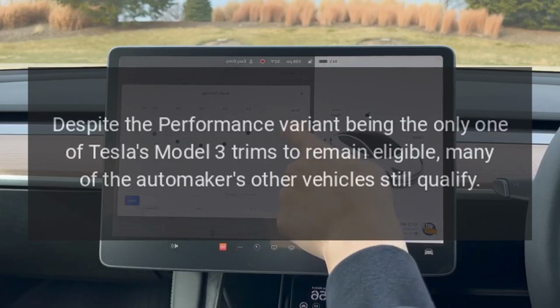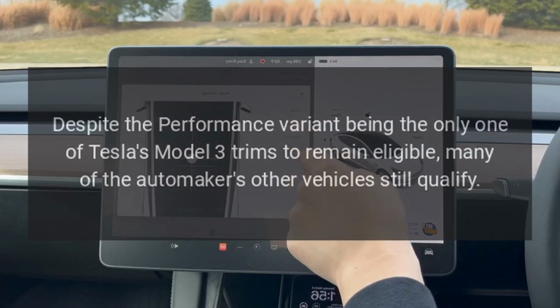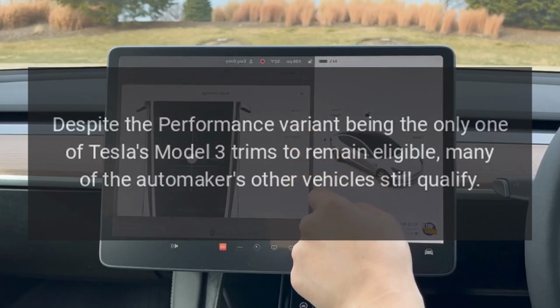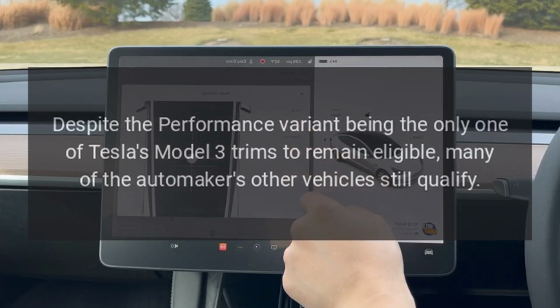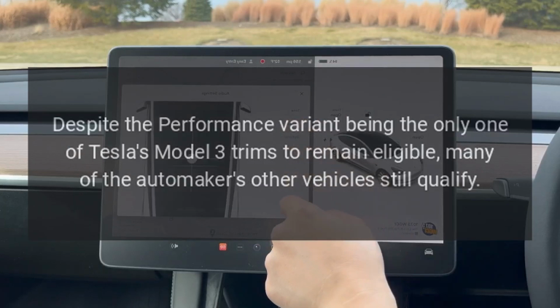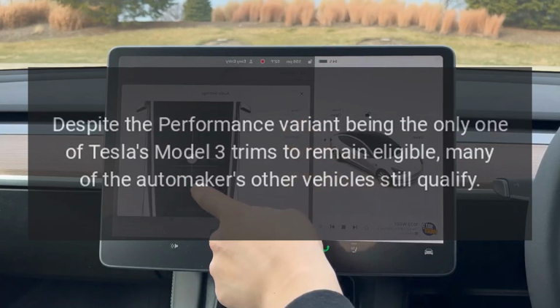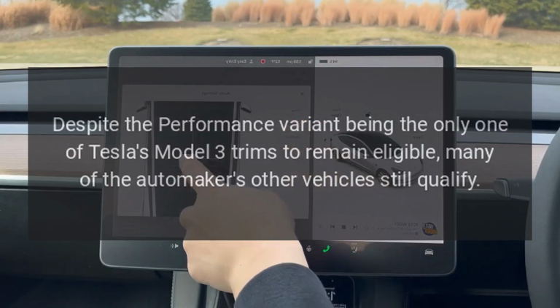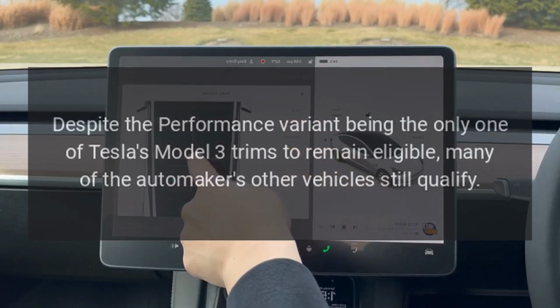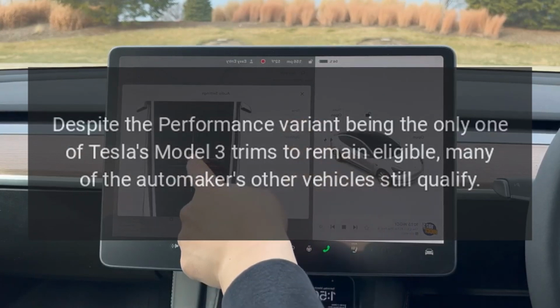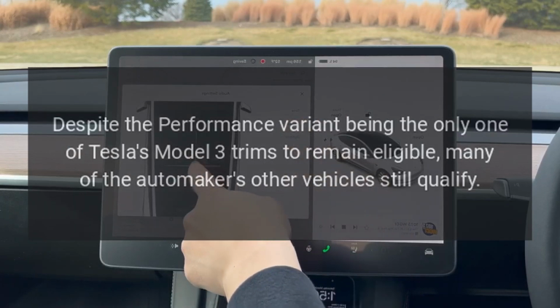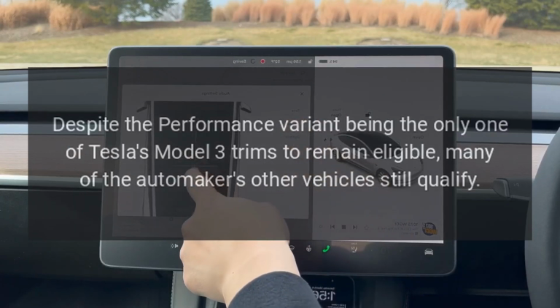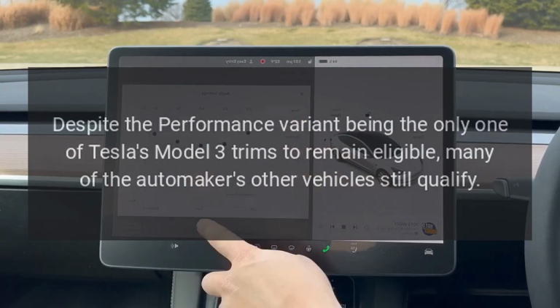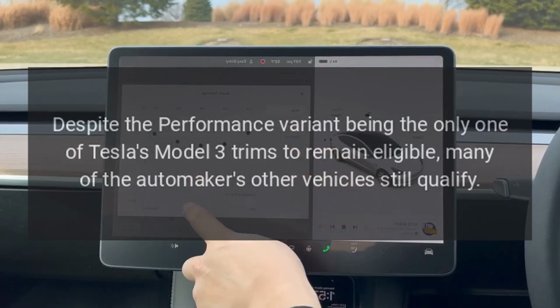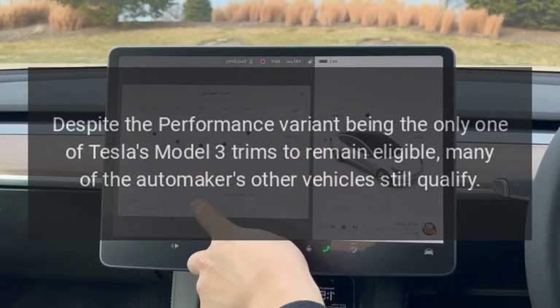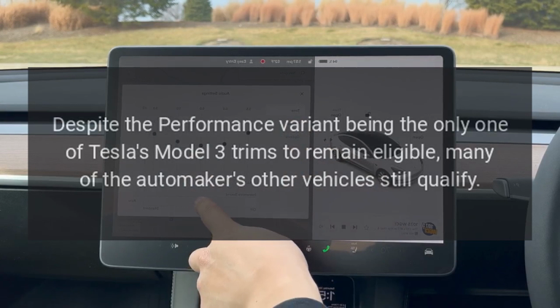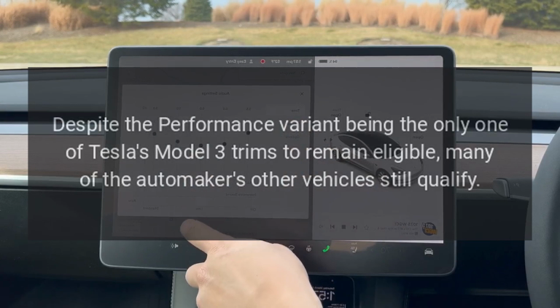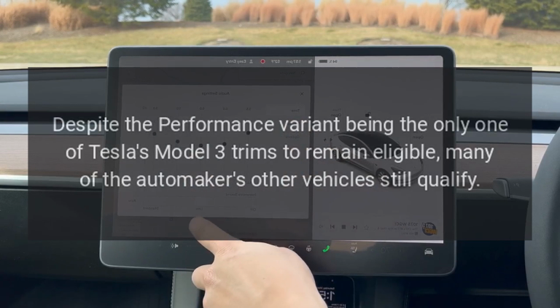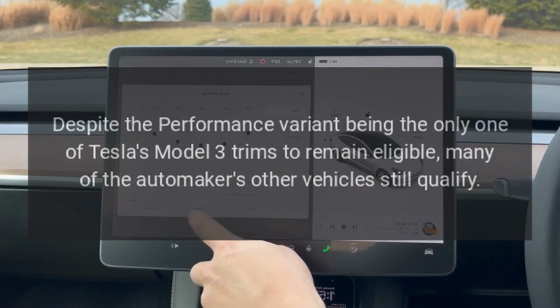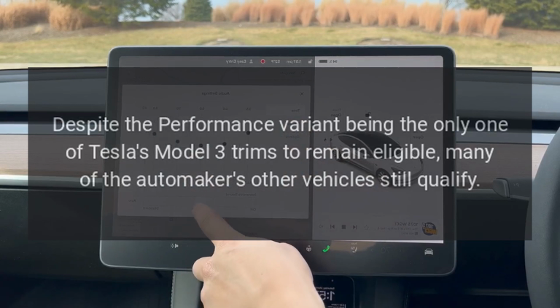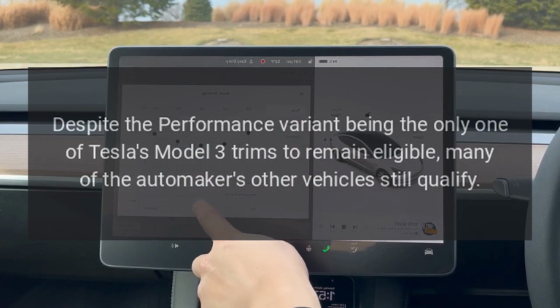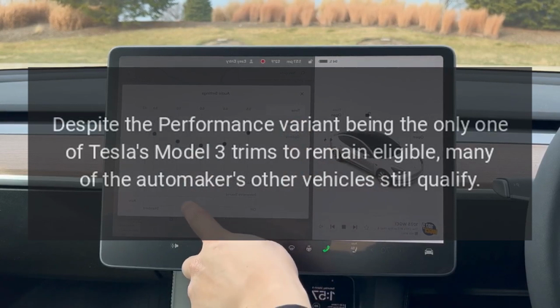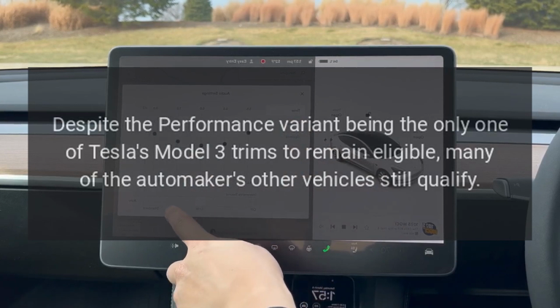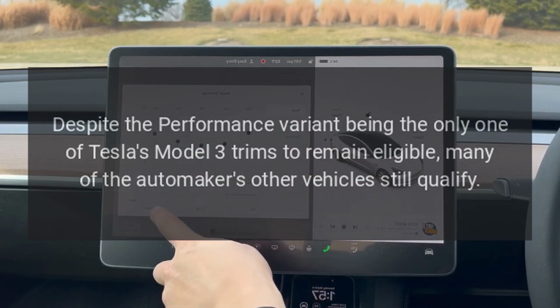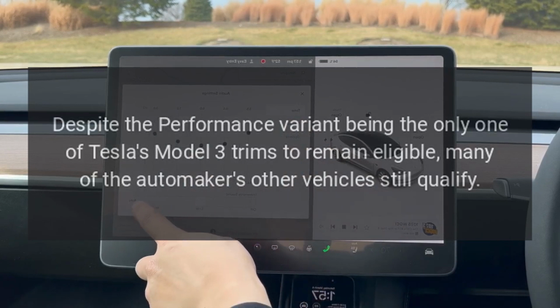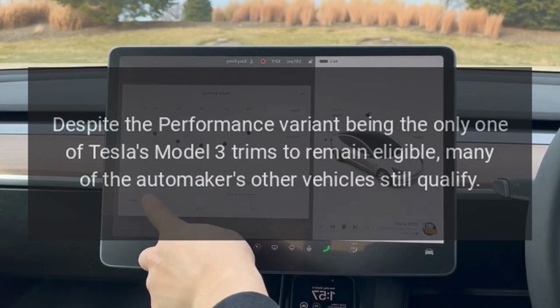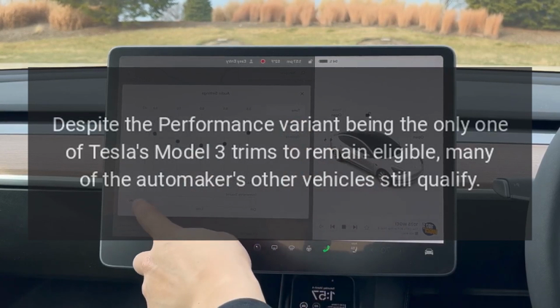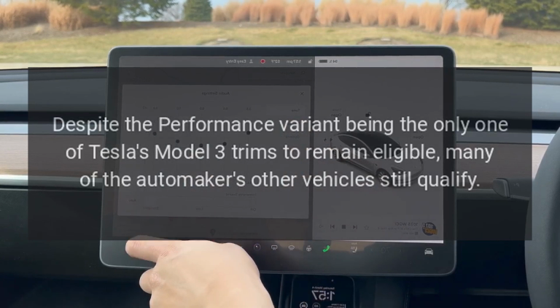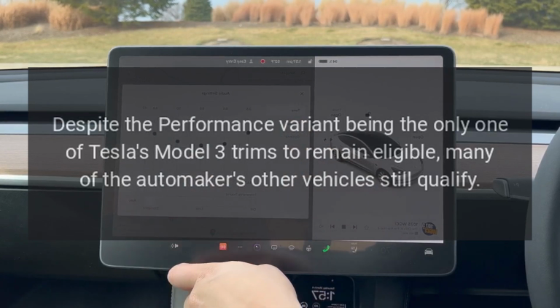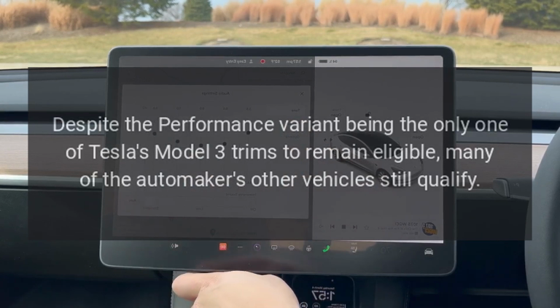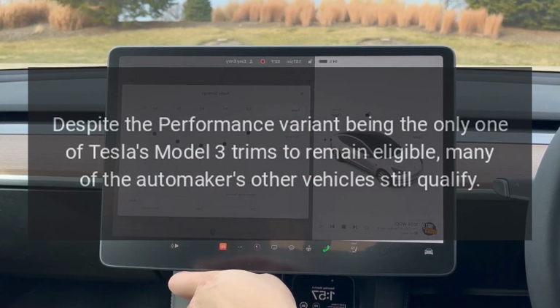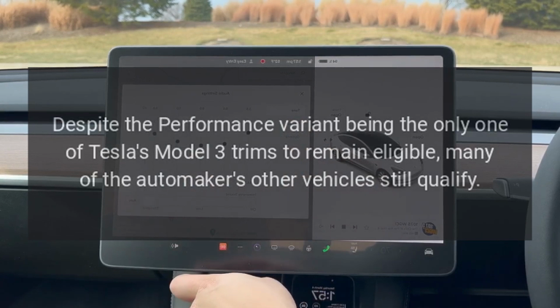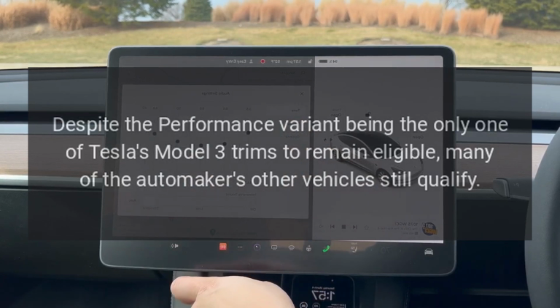Despite the Performance variant being the only one of Tesla's Model 3 trims to remain eligible, many of the automaker's other vehicles still qualify.